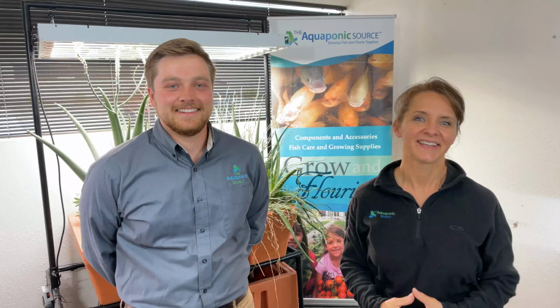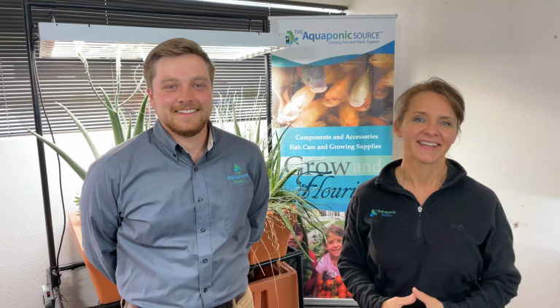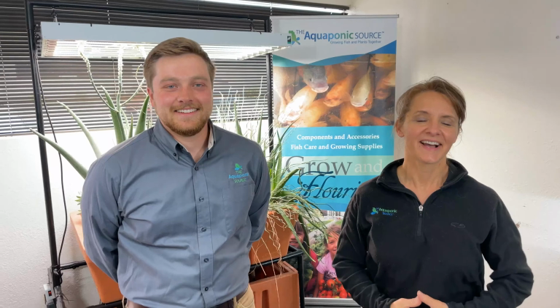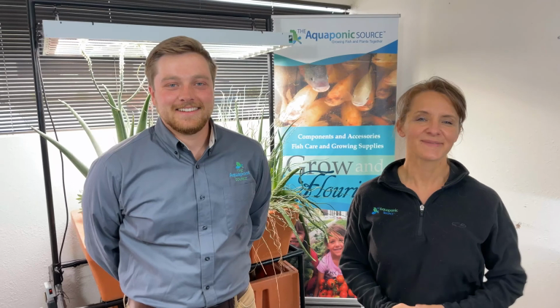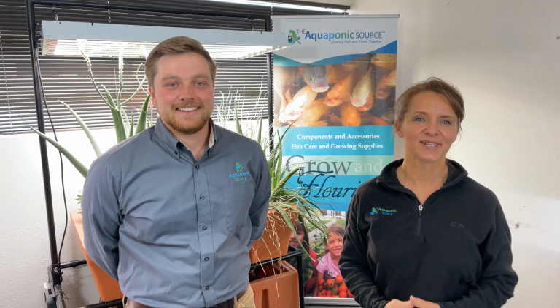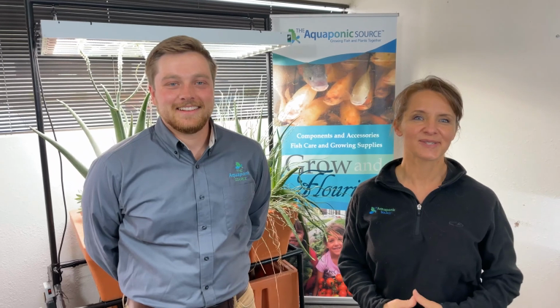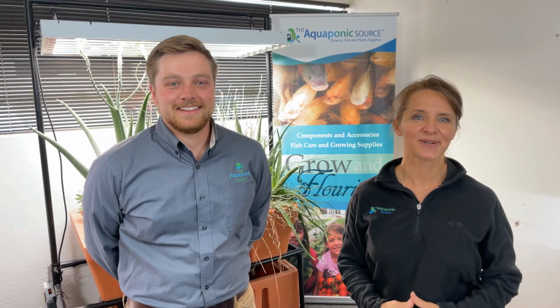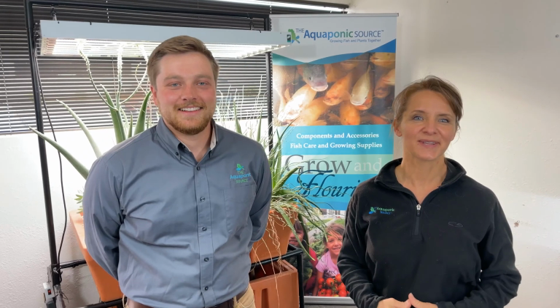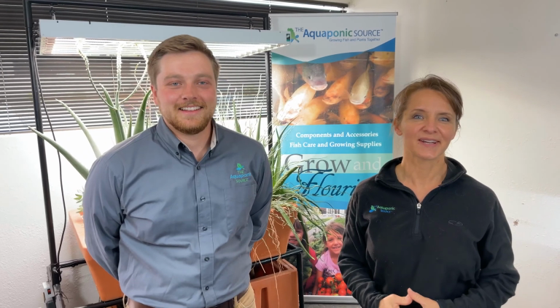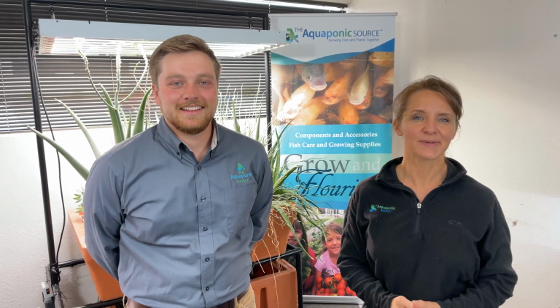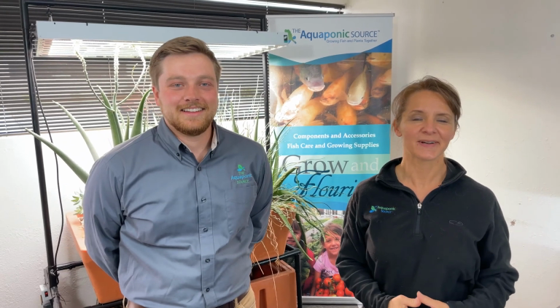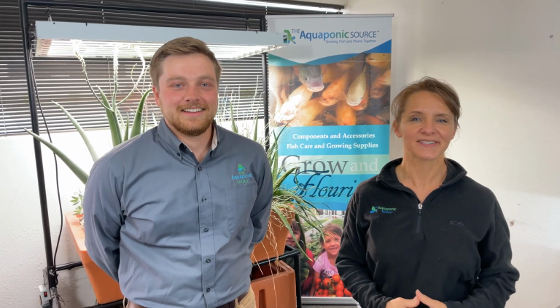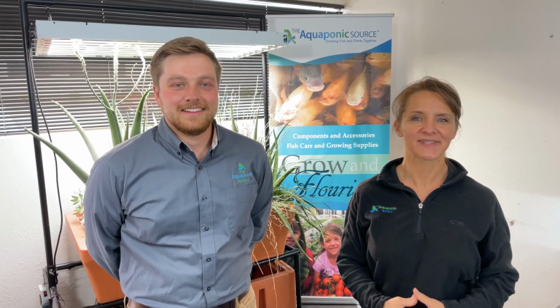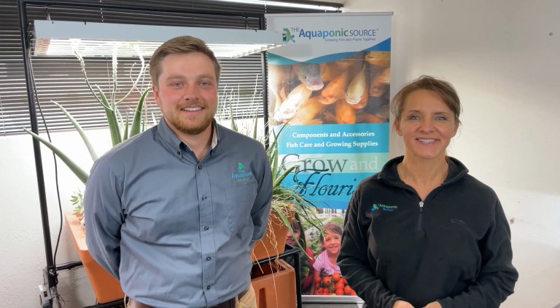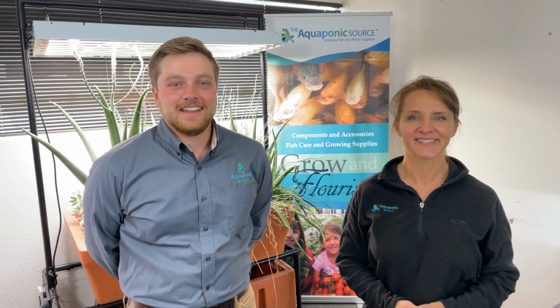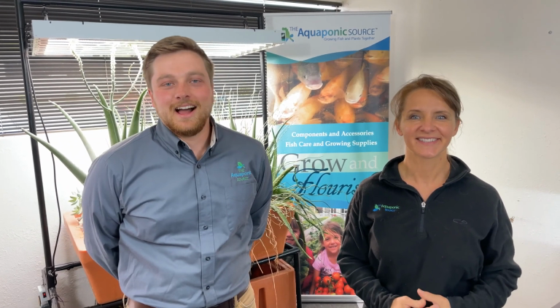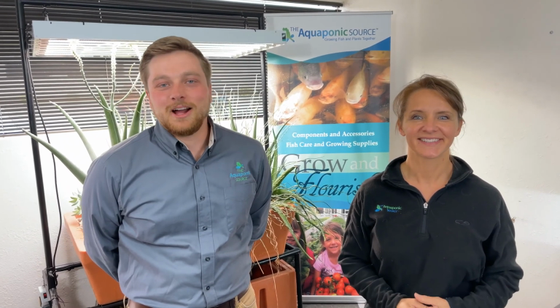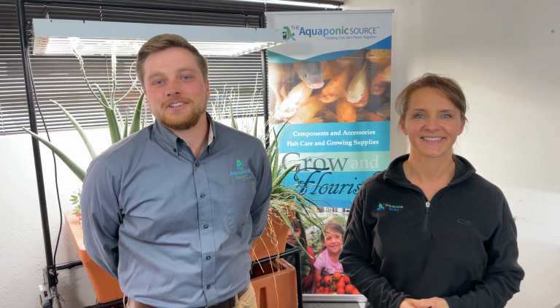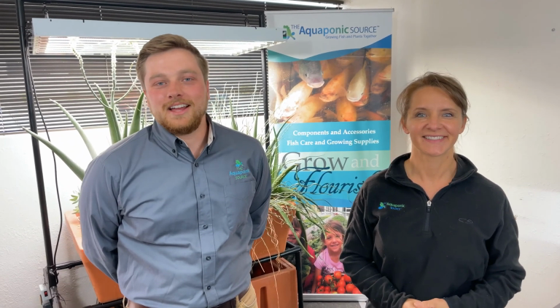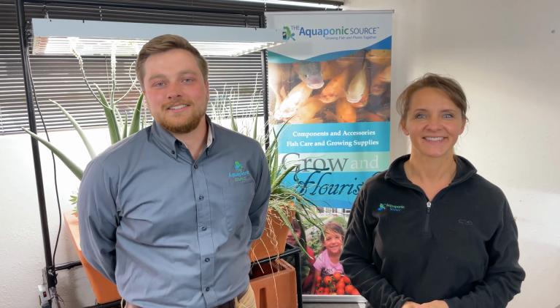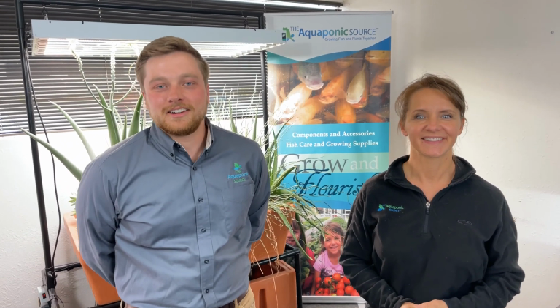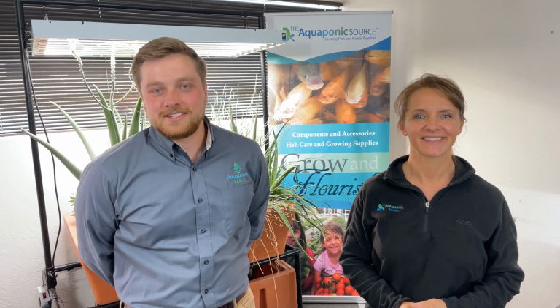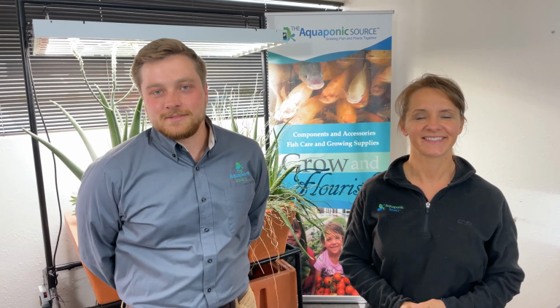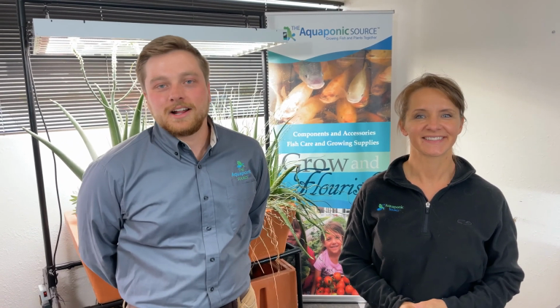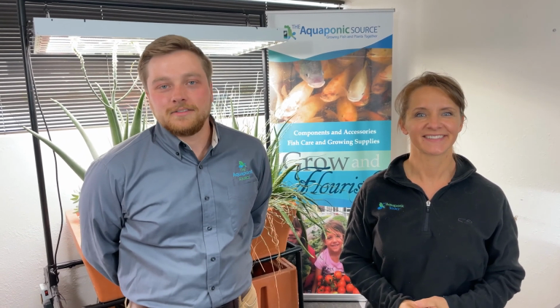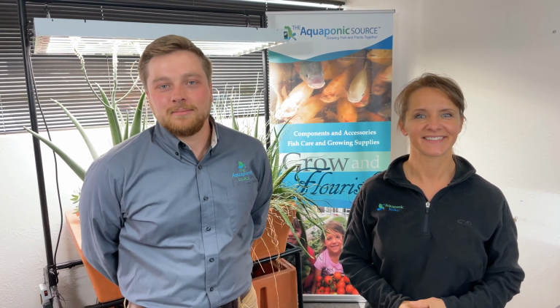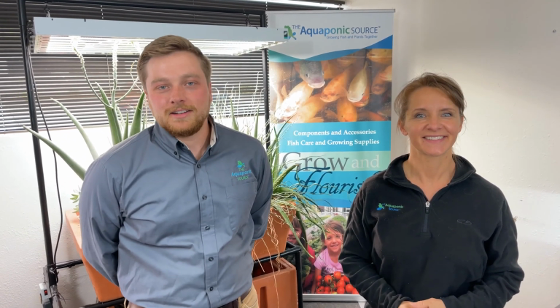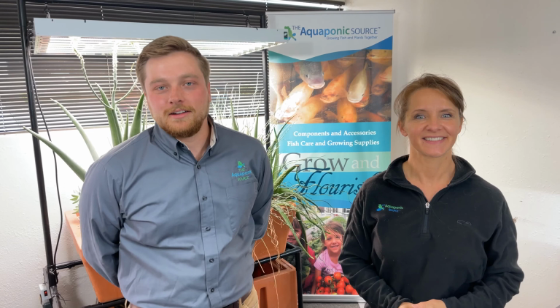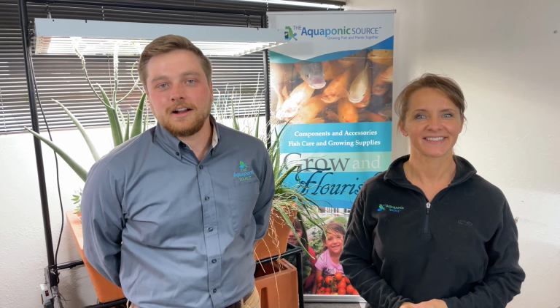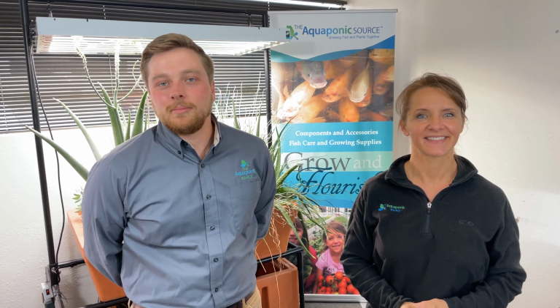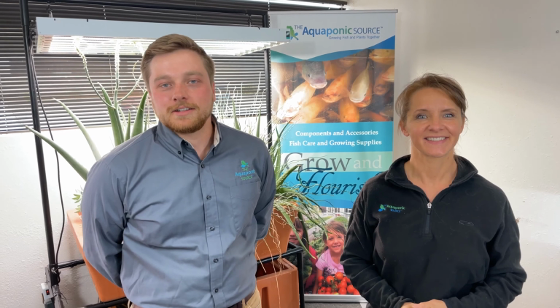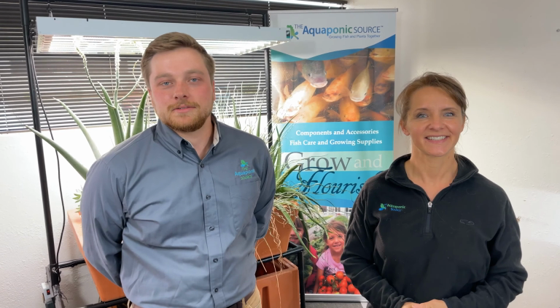Hi, I'm Tanya Sawyer with The Aquaponics Source. I'm Rob Tillett, Director of Sales and Product Development here at The Aquaponics Source.